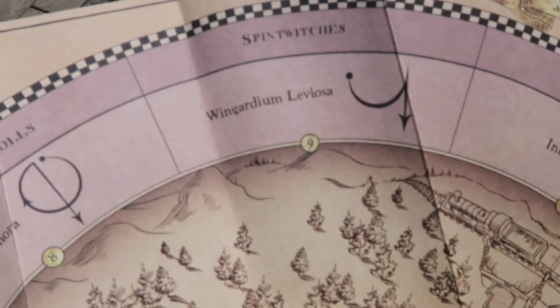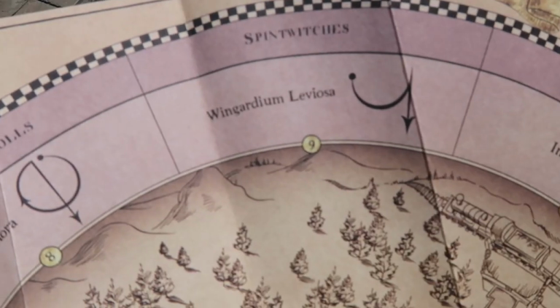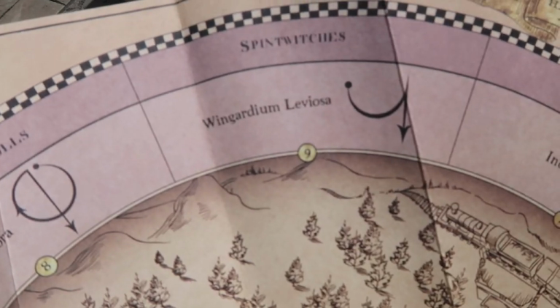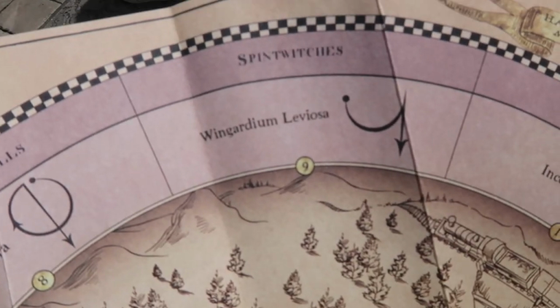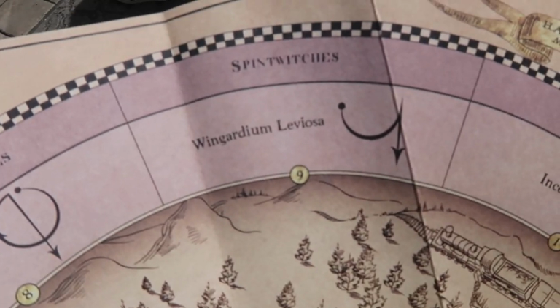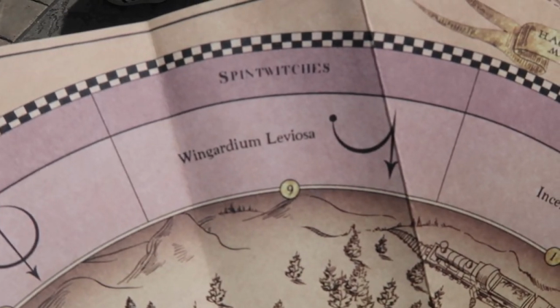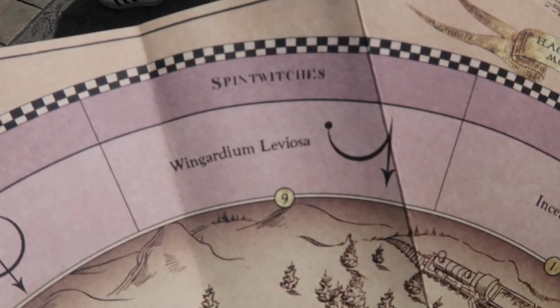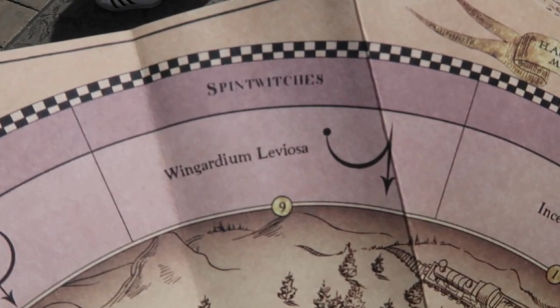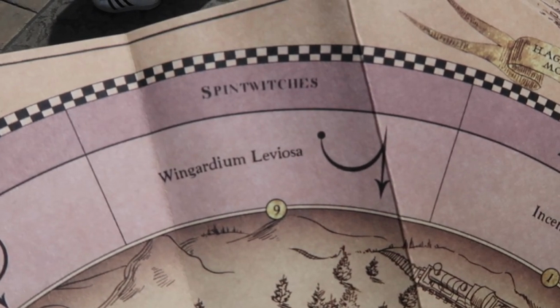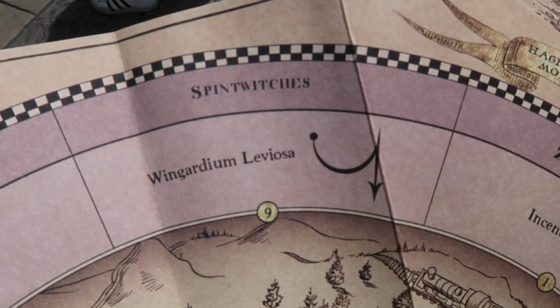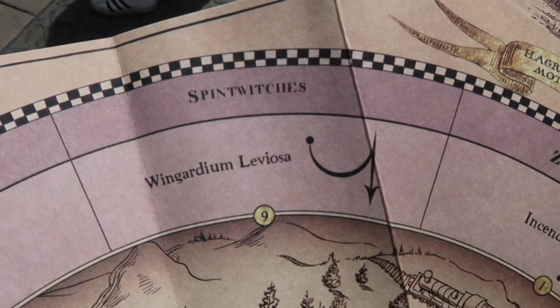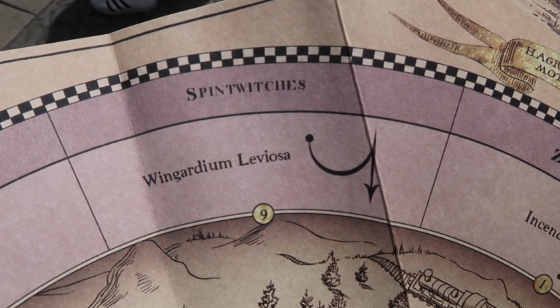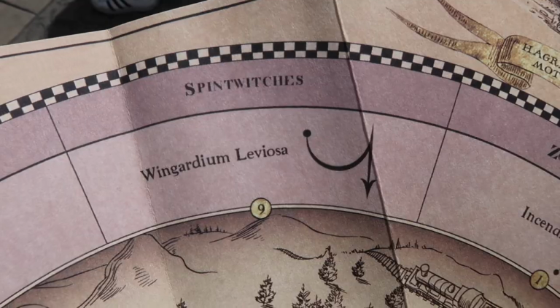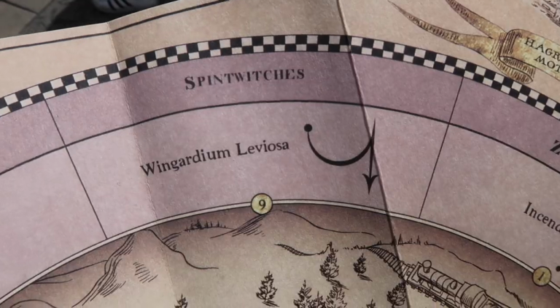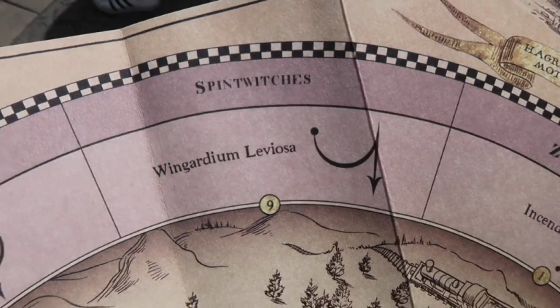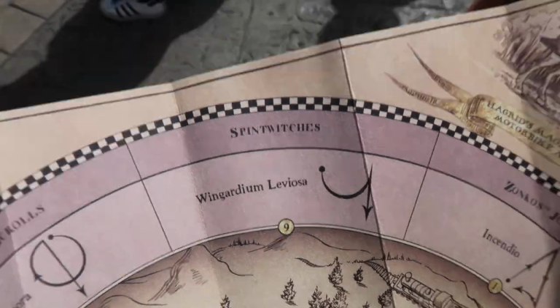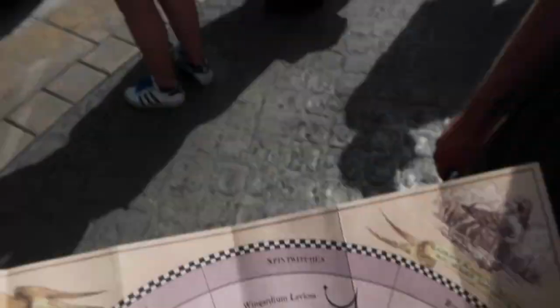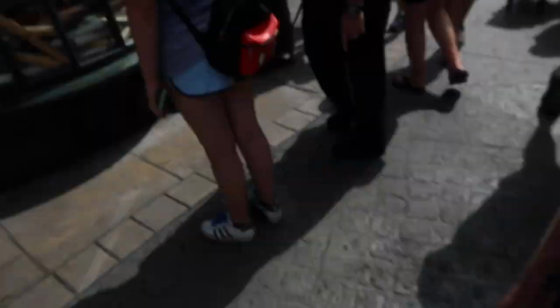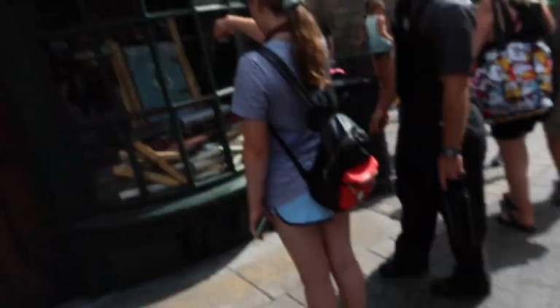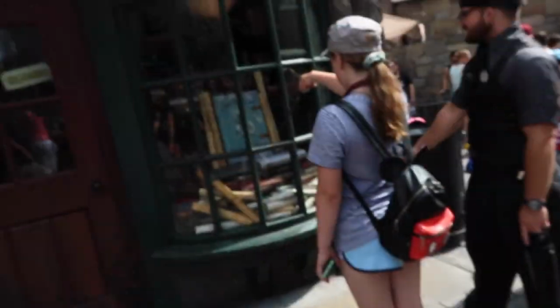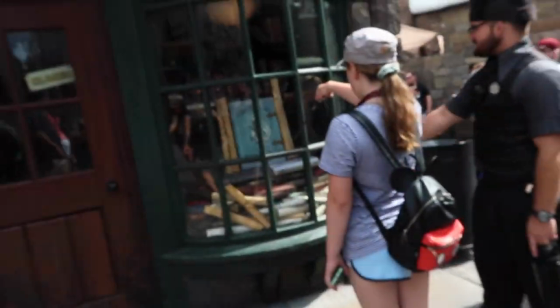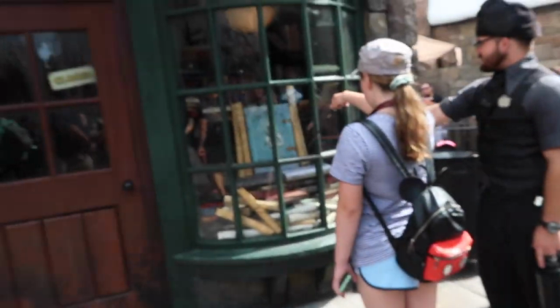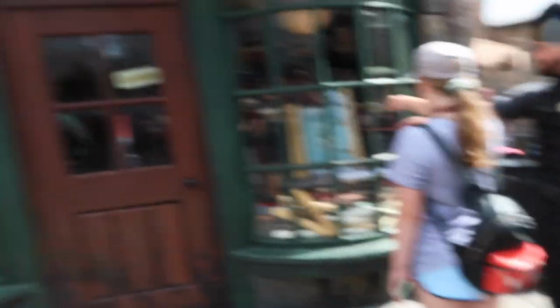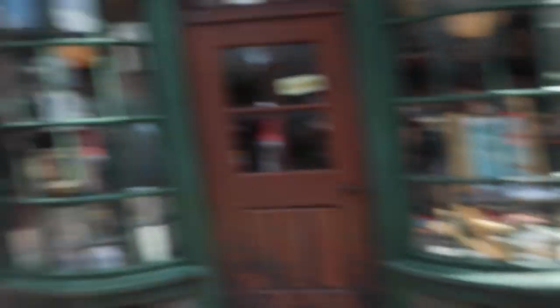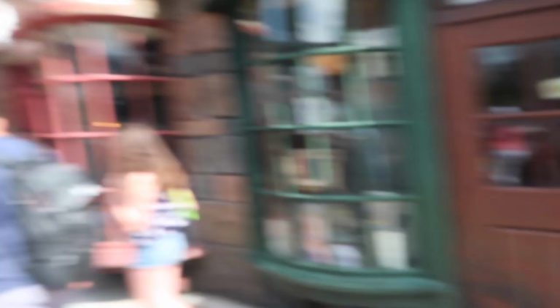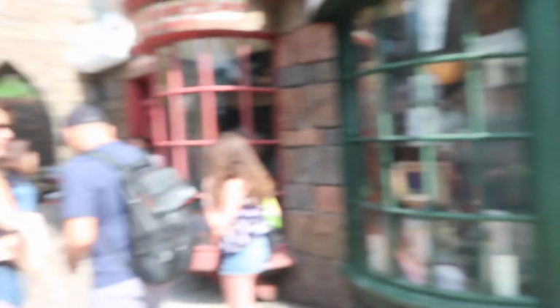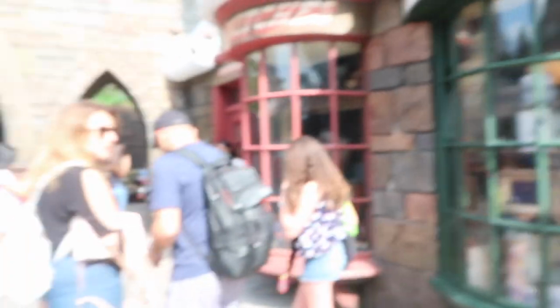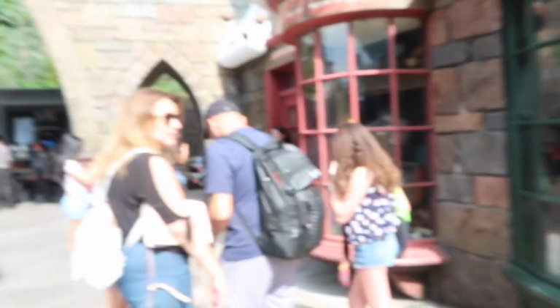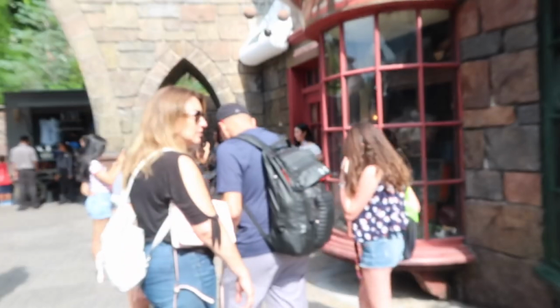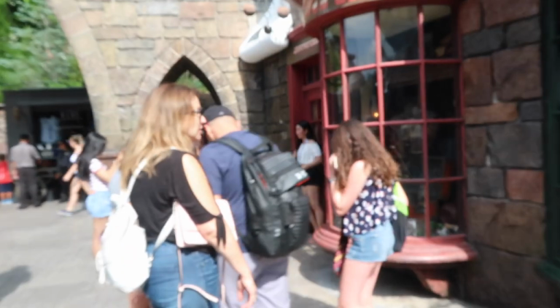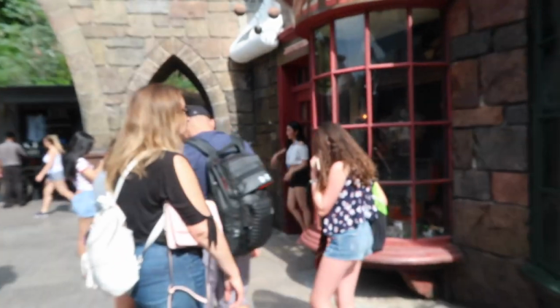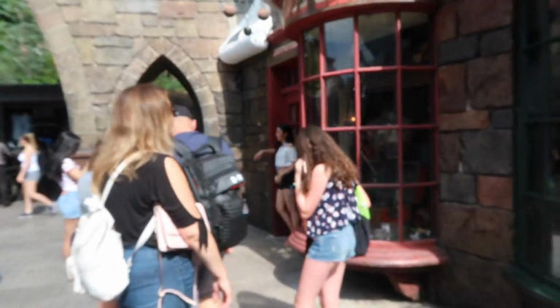The next one is Spintwitches, which is right next to Tomes and Scrolls.